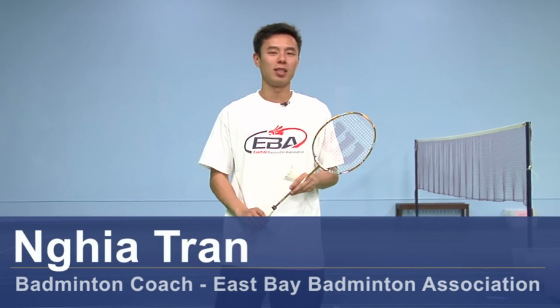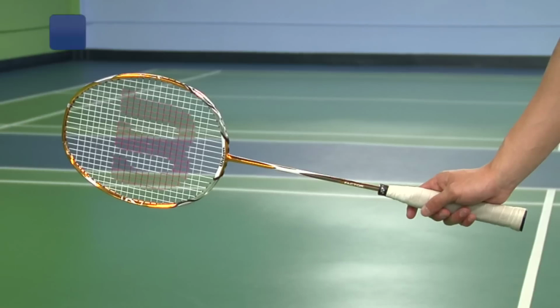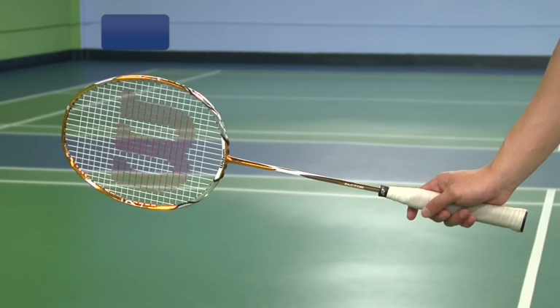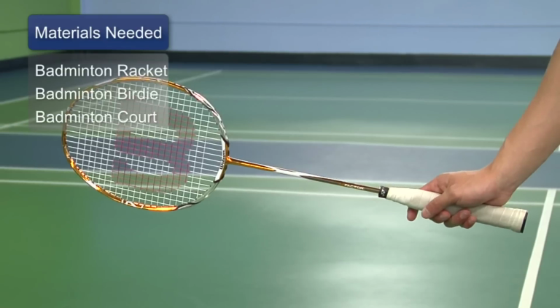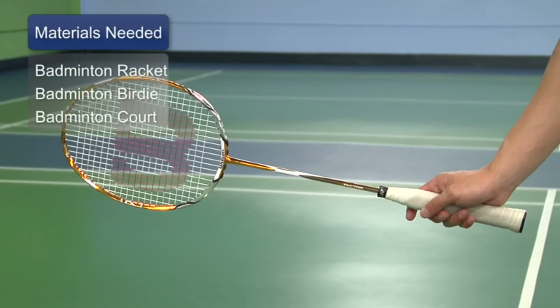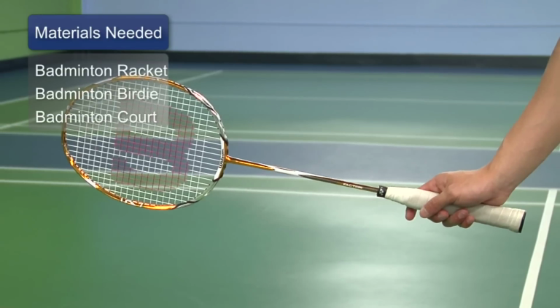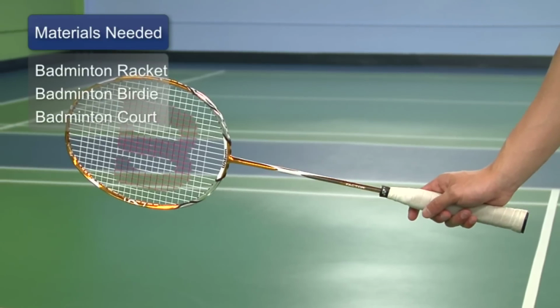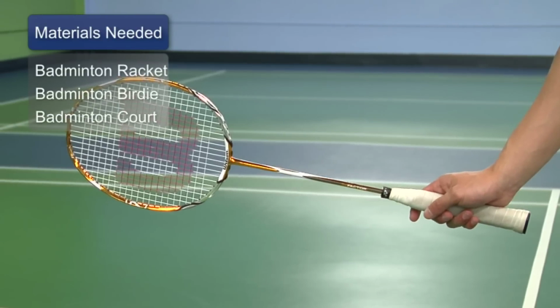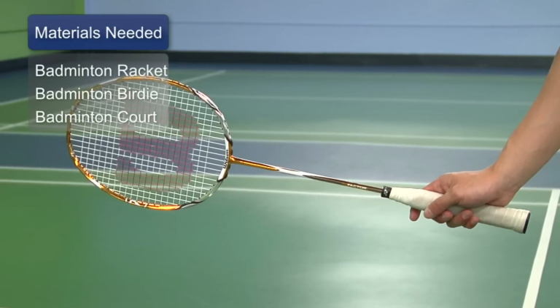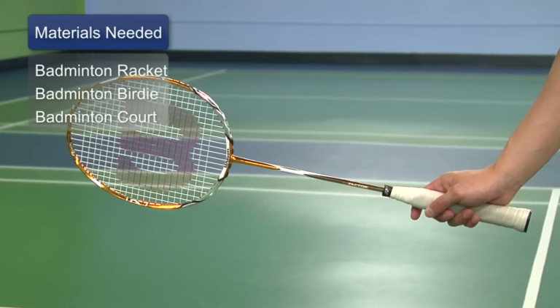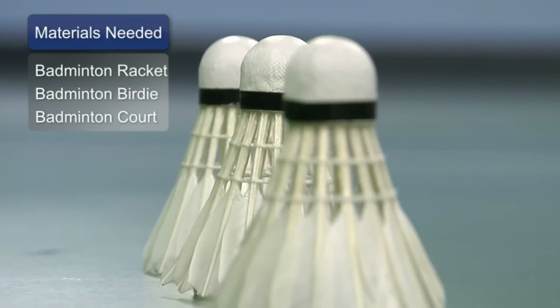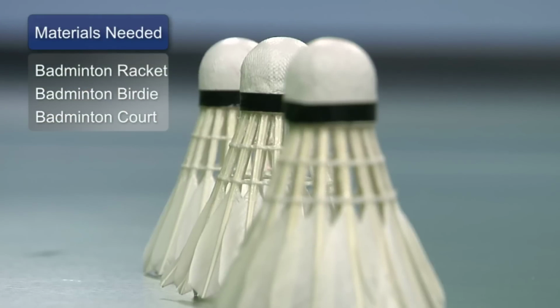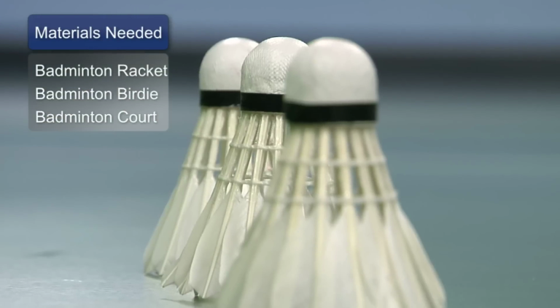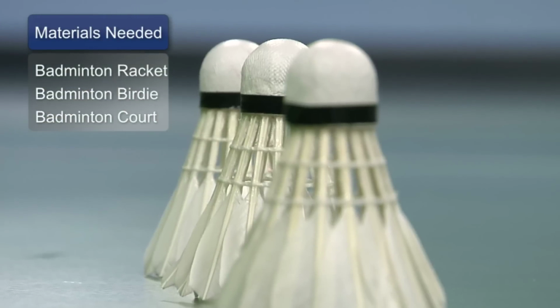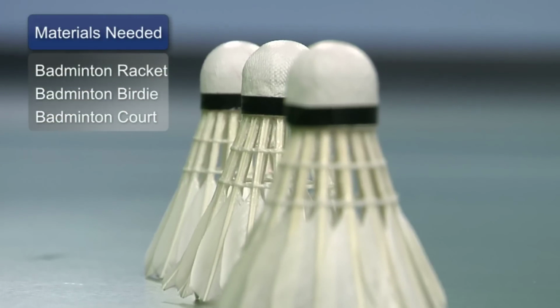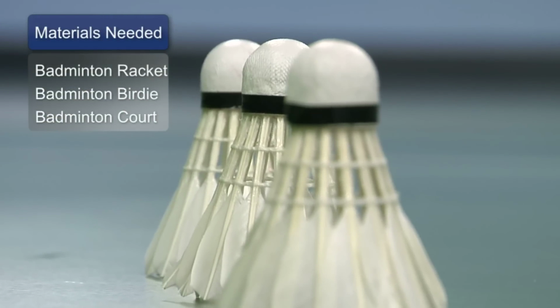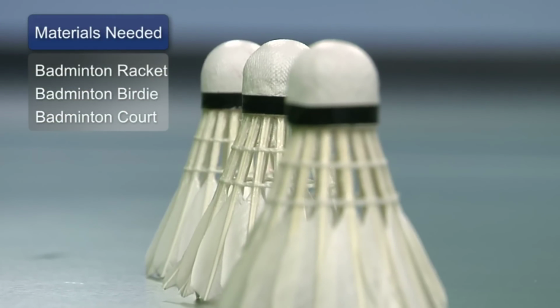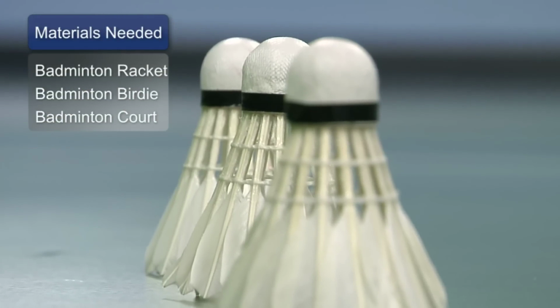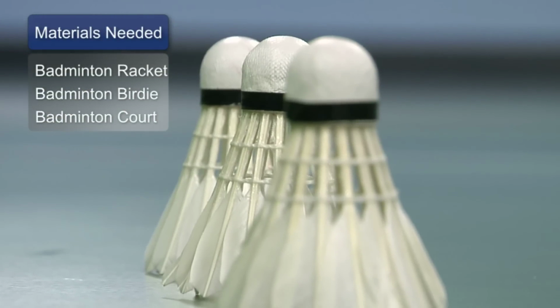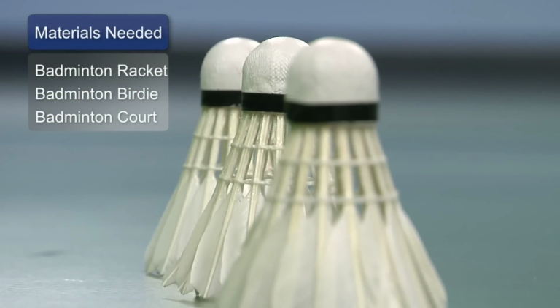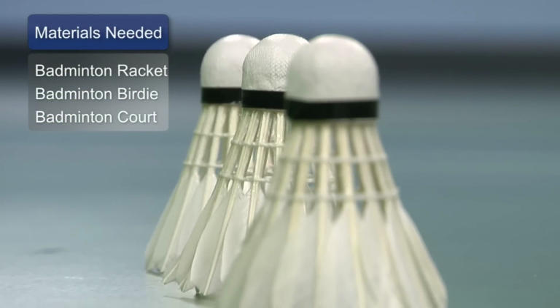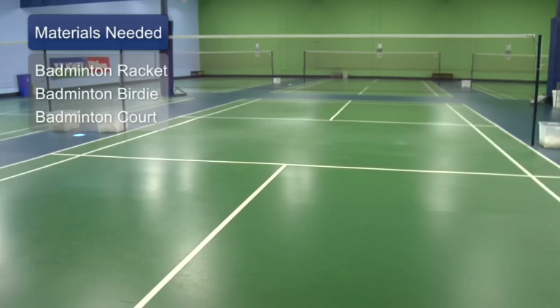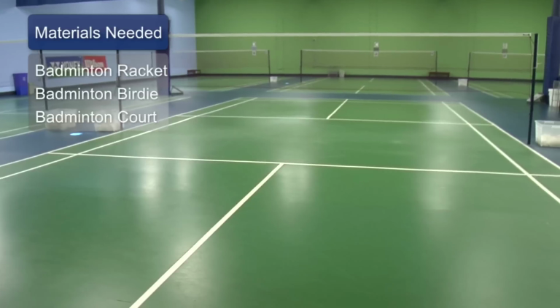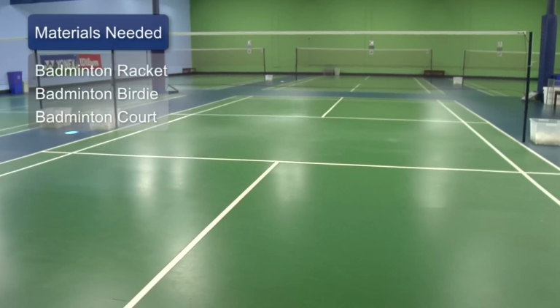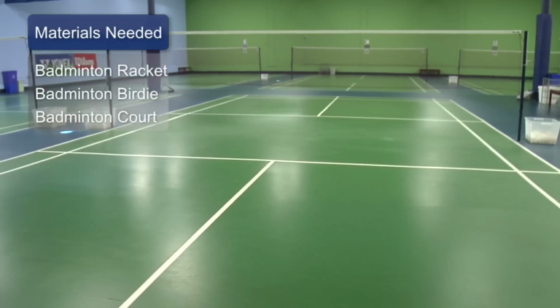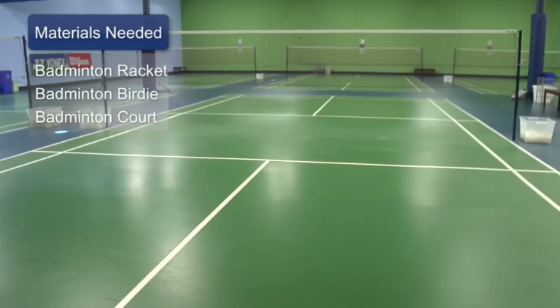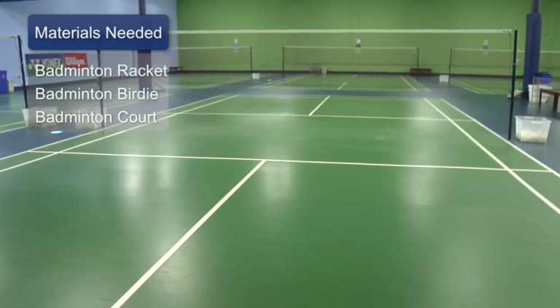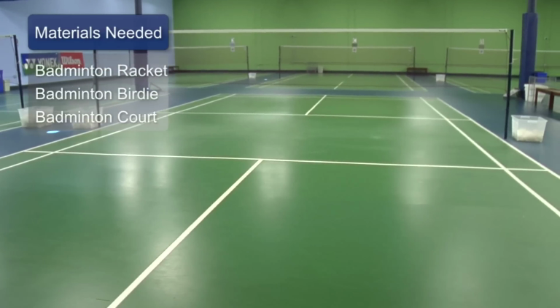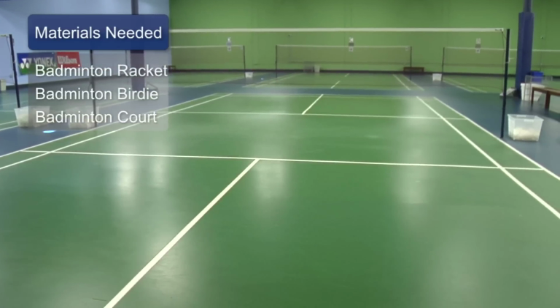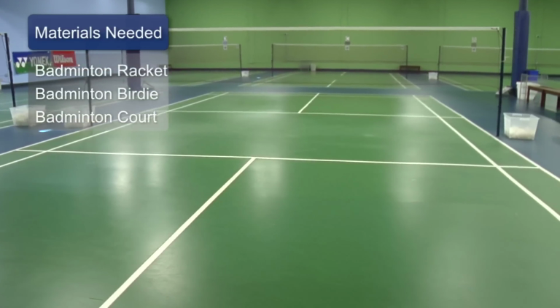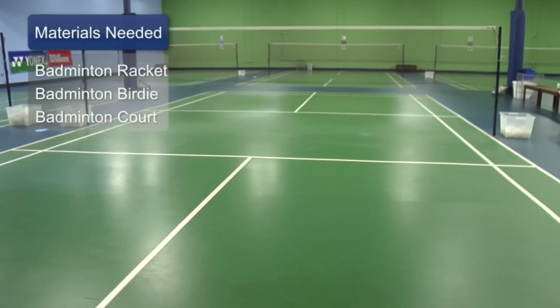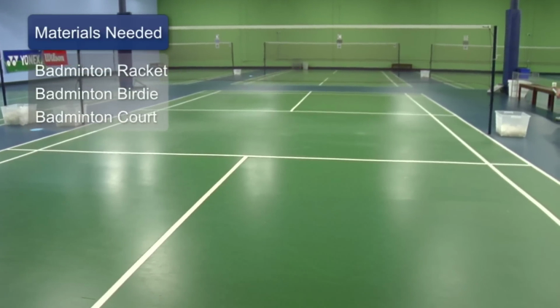To practice the overhead clear shot, you'll need a racket, a birdie, and a standard badminton court with proper nets.